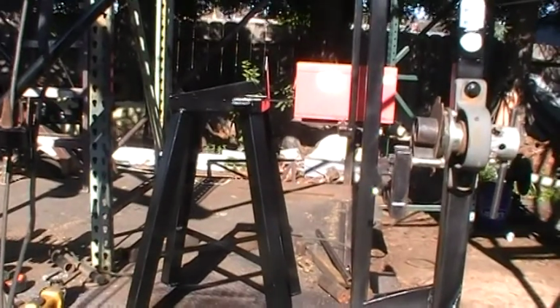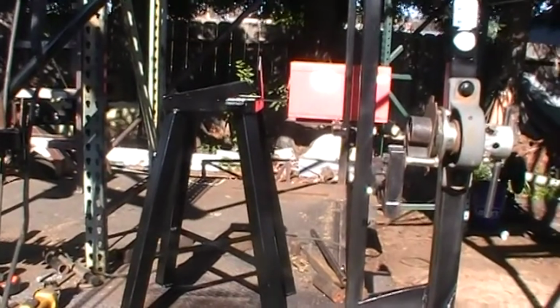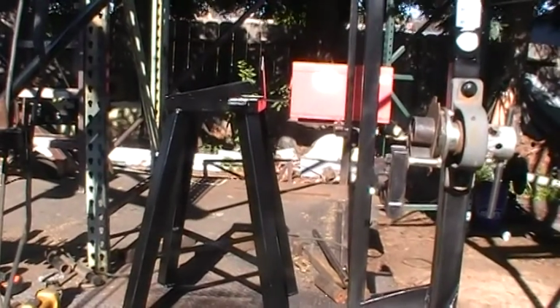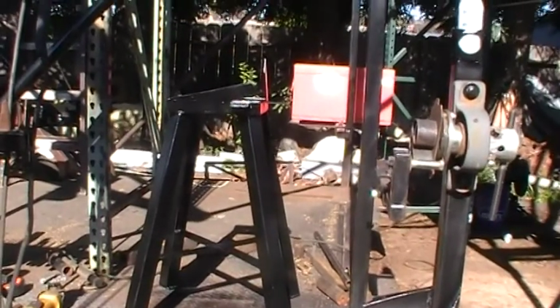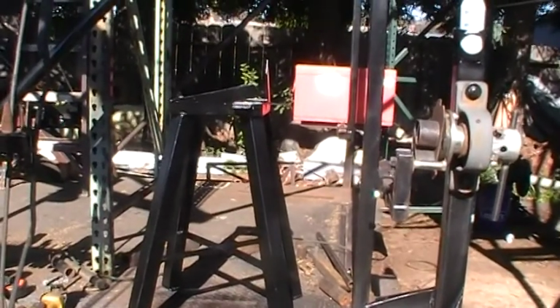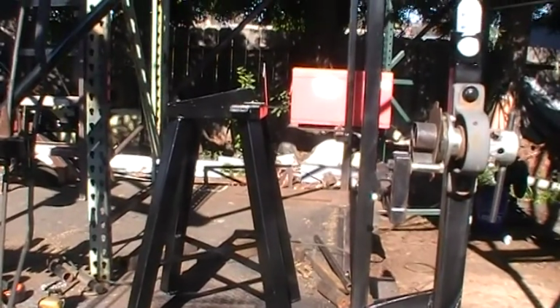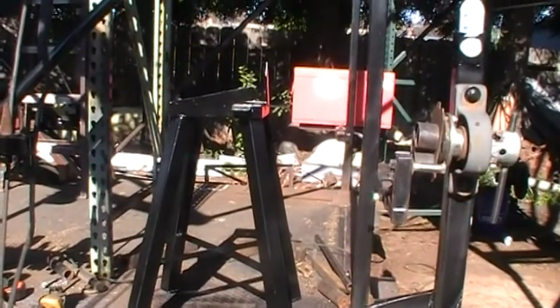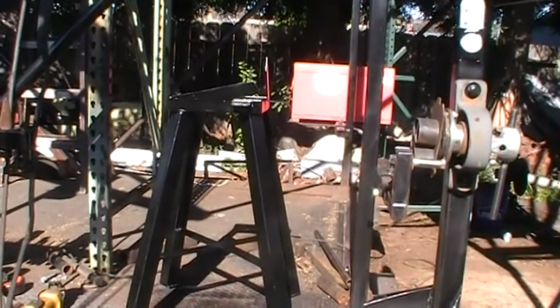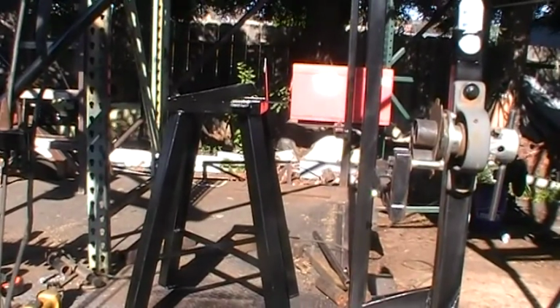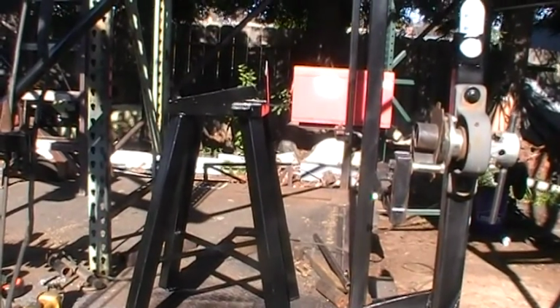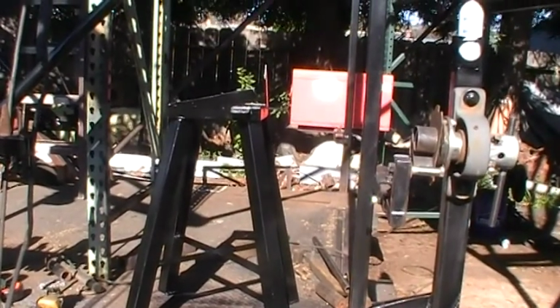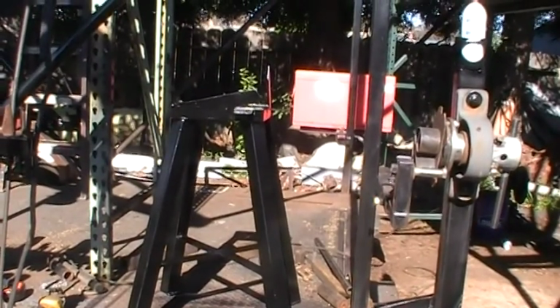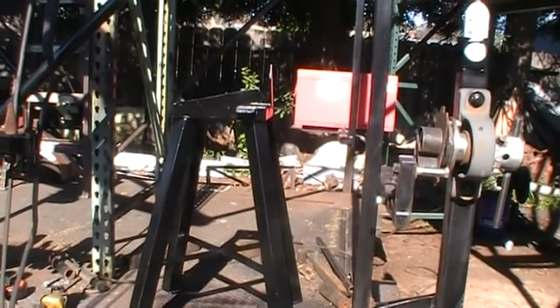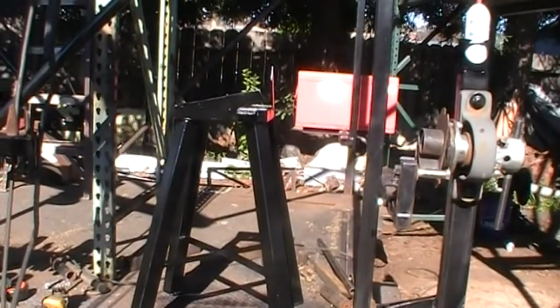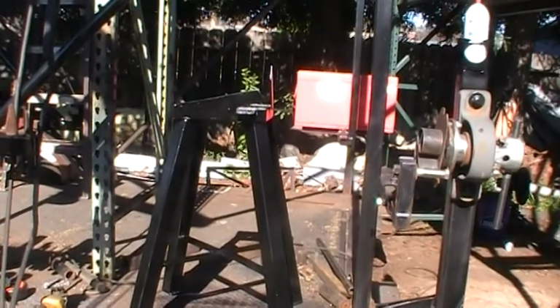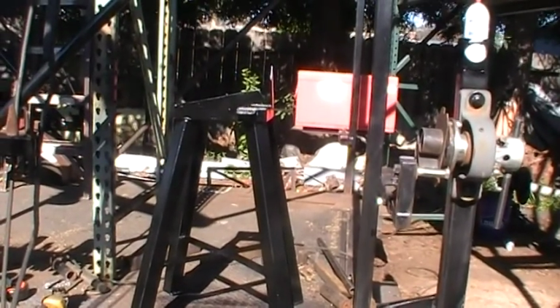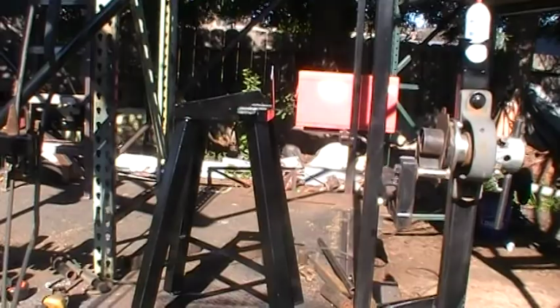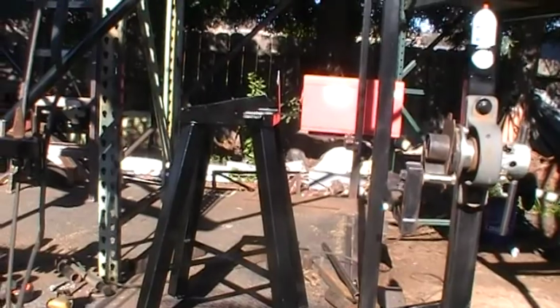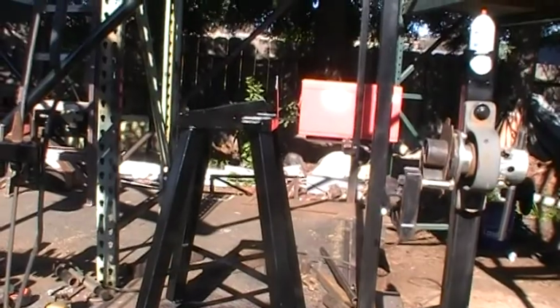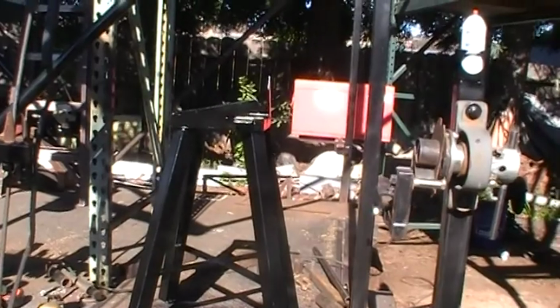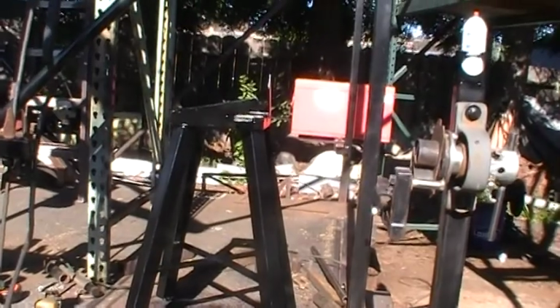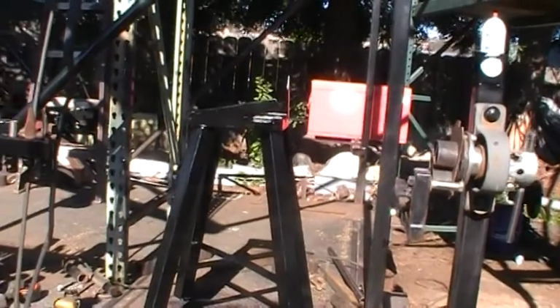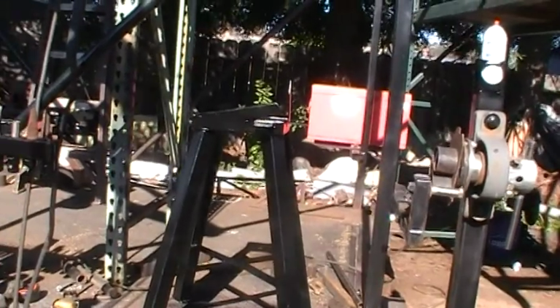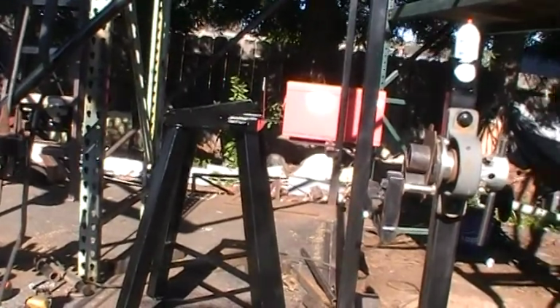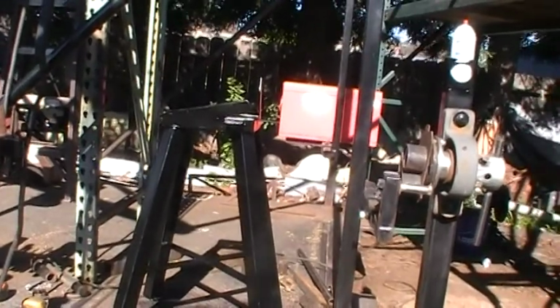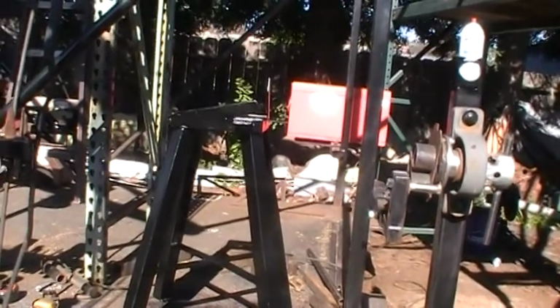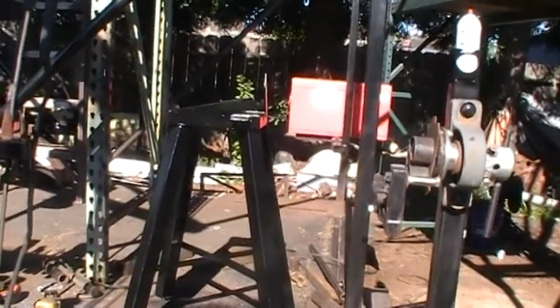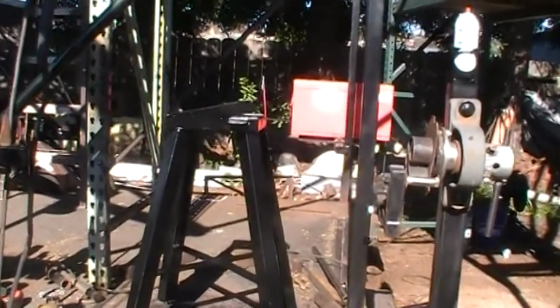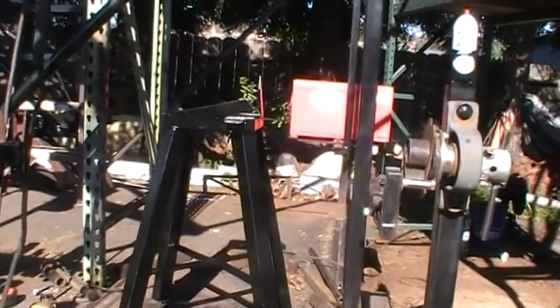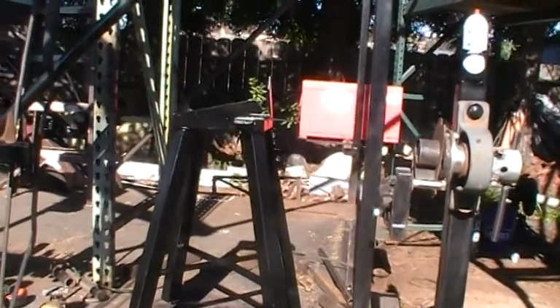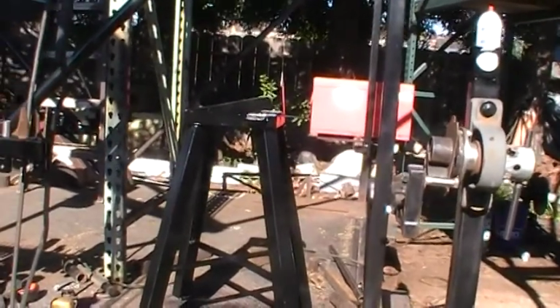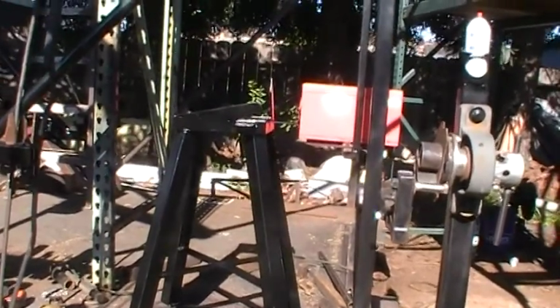Good morning. Dave here. I redid my anvil stand and I wanted to share that with you.